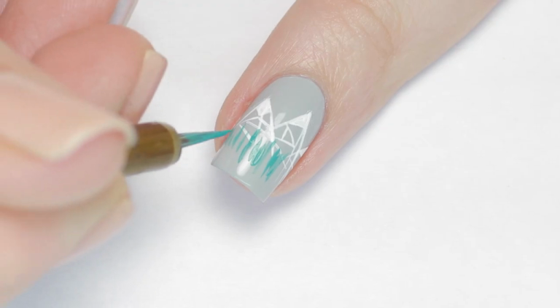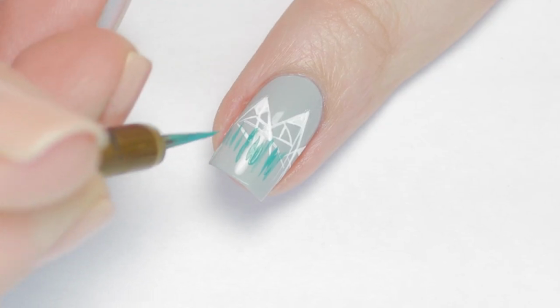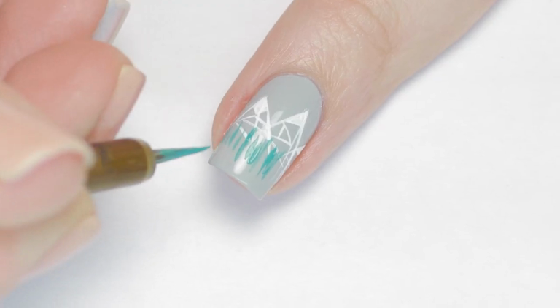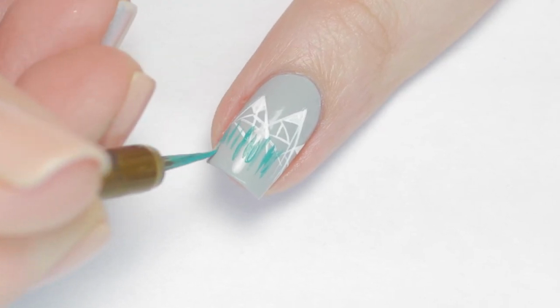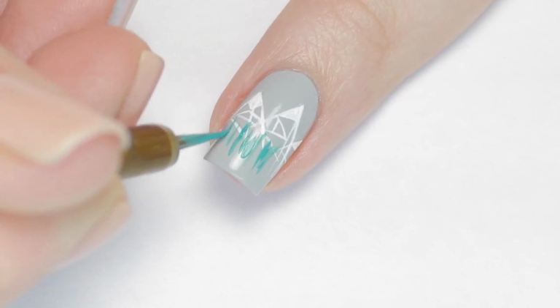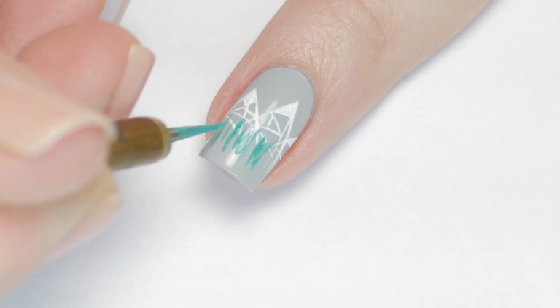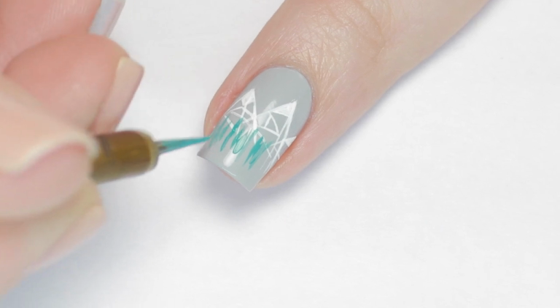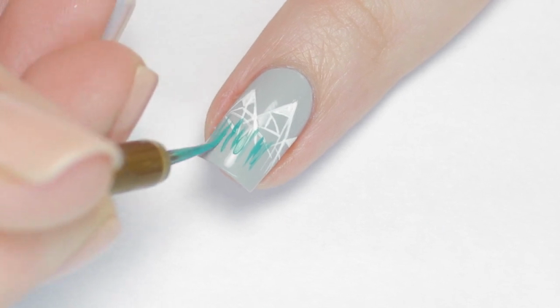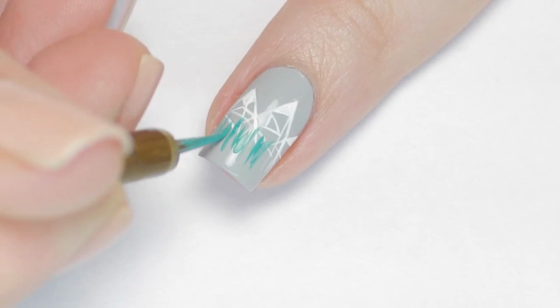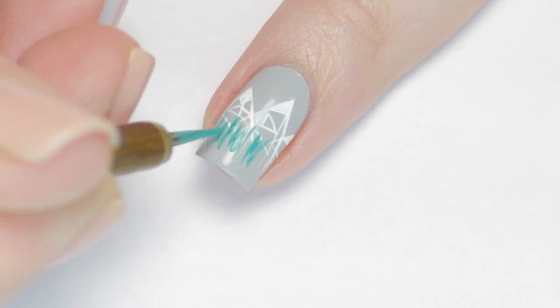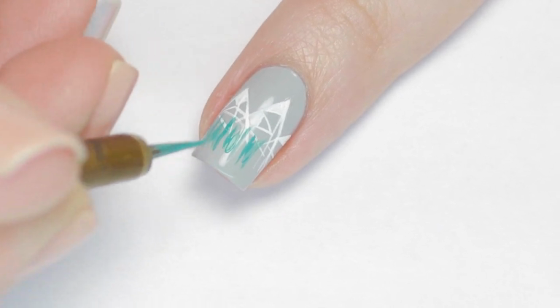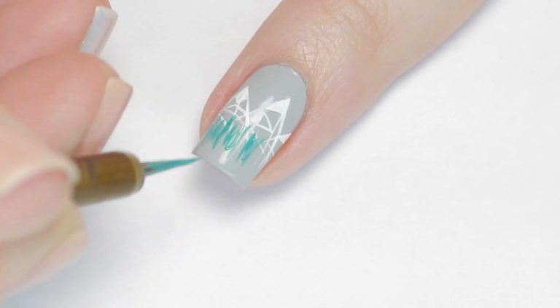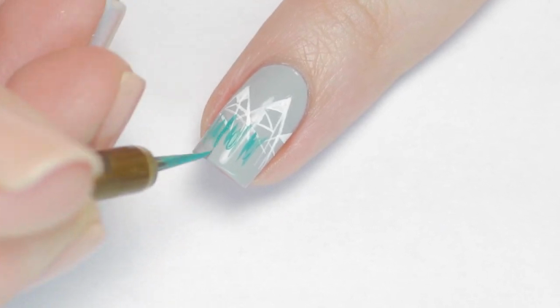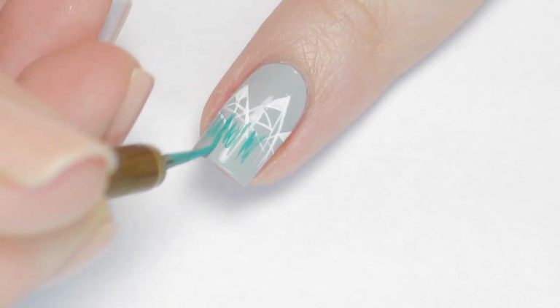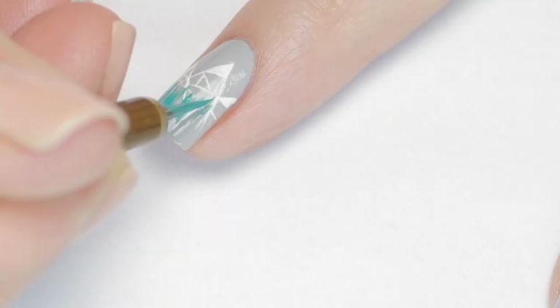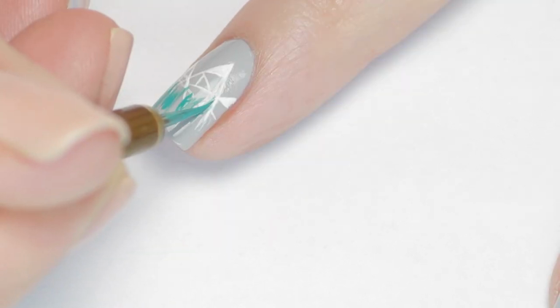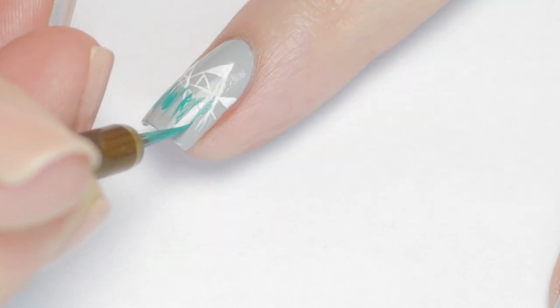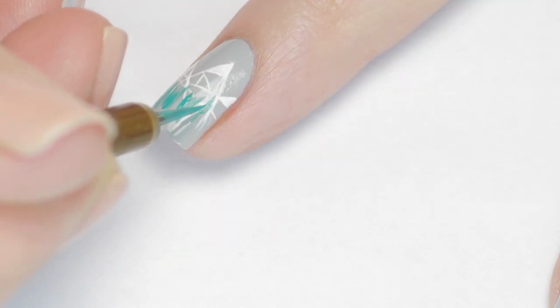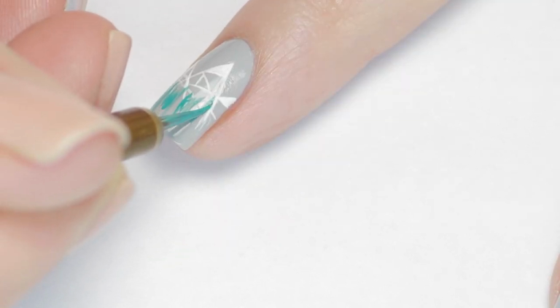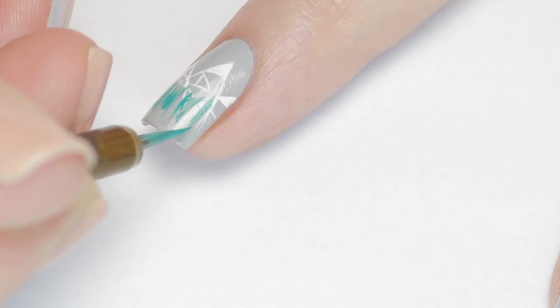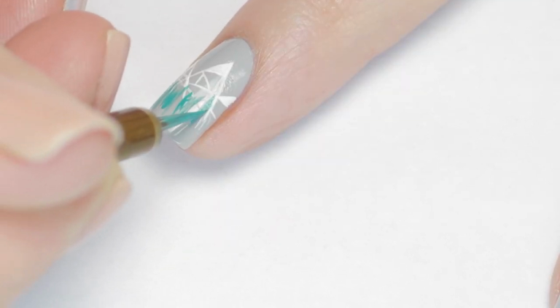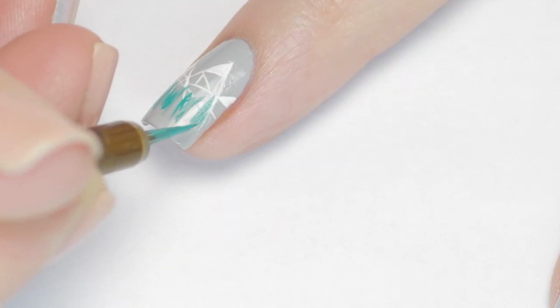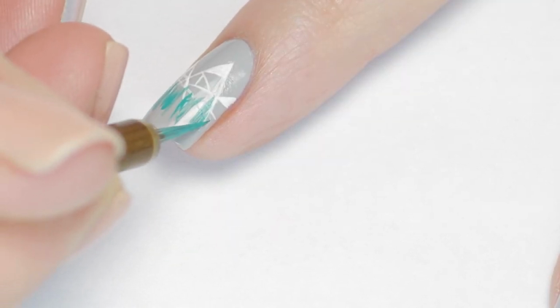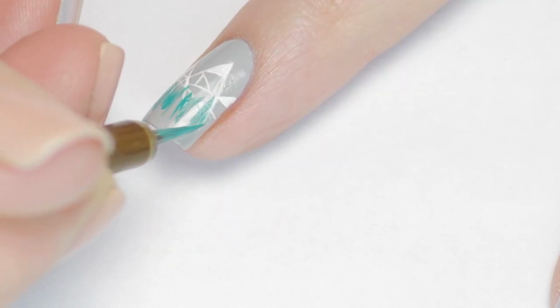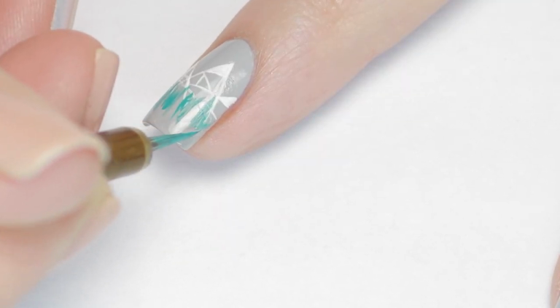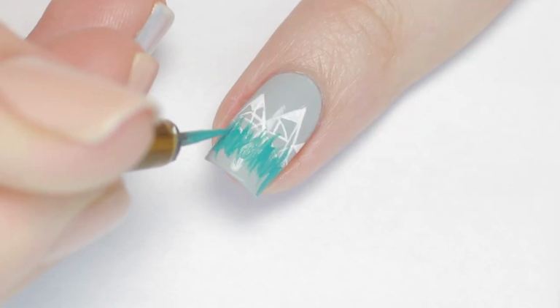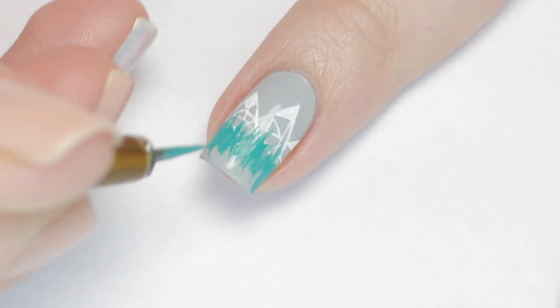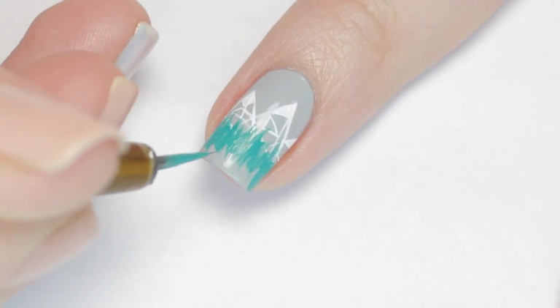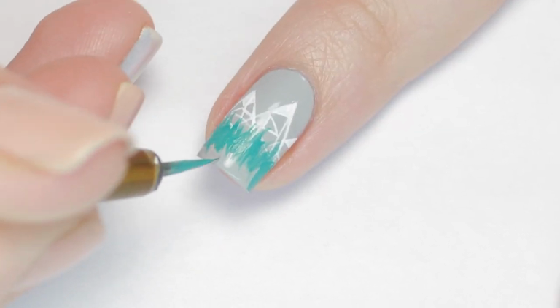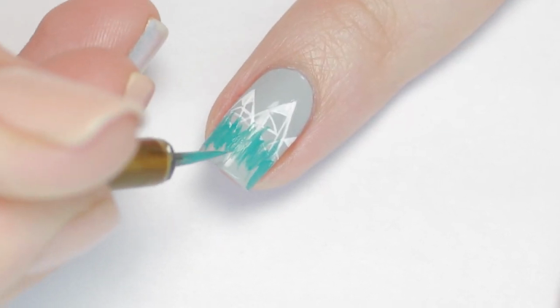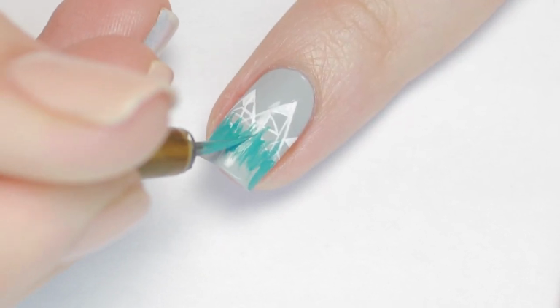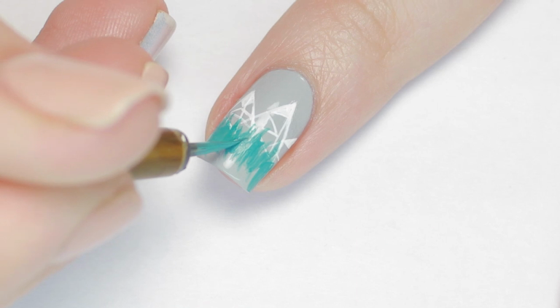Then I just roughly started sketching in the colors, again starting with the teal paint first, right below the mountains.